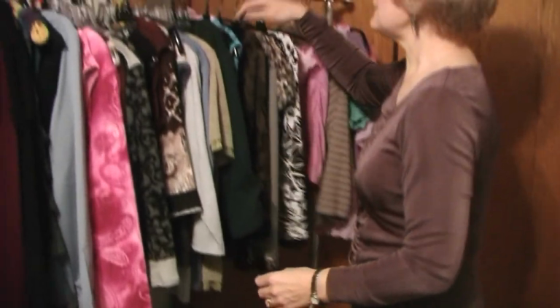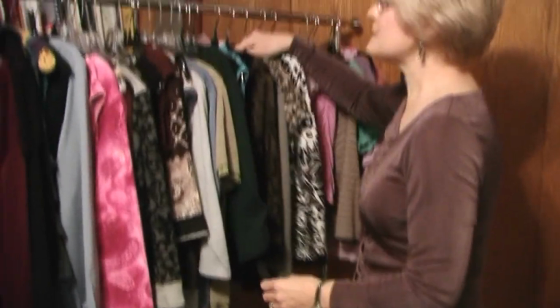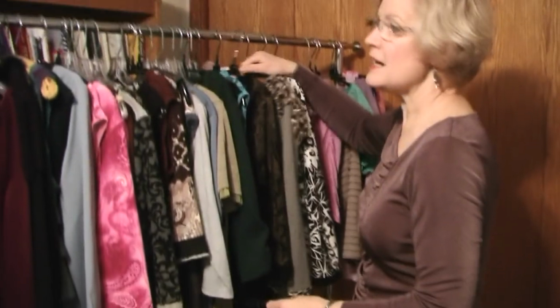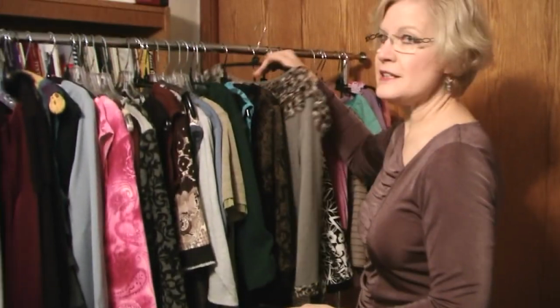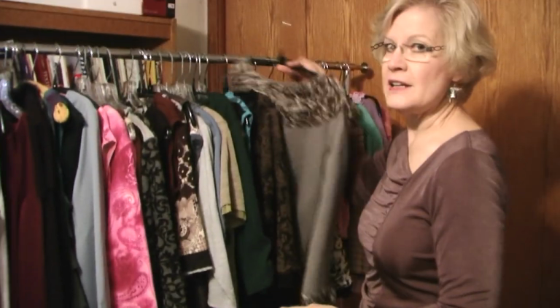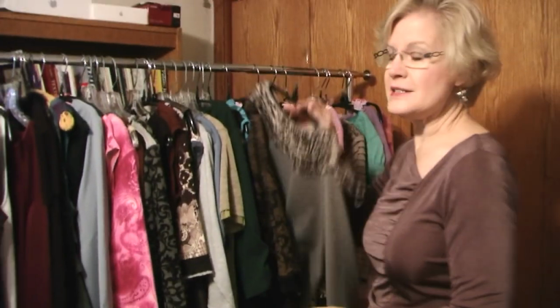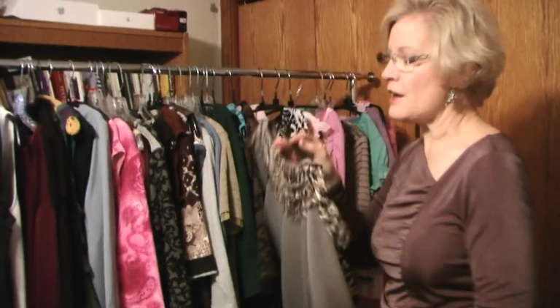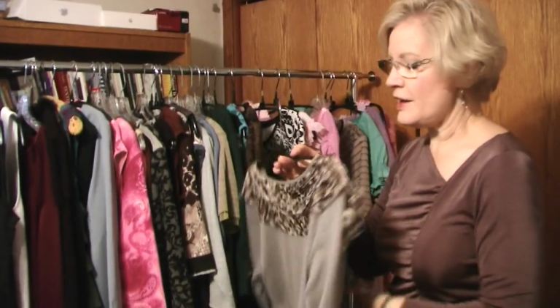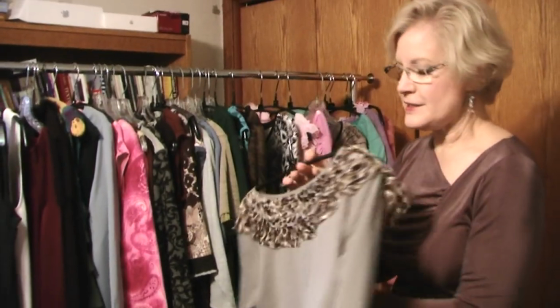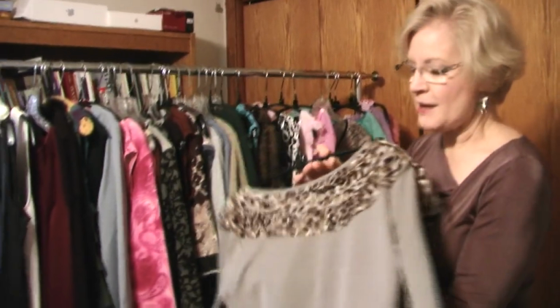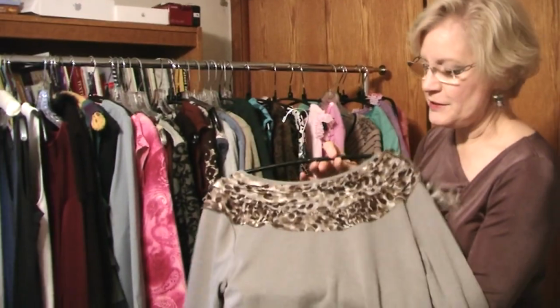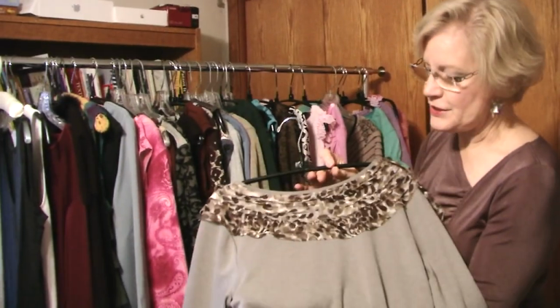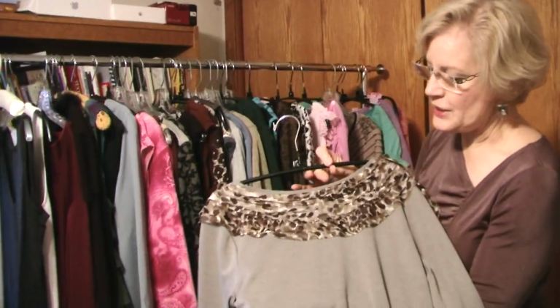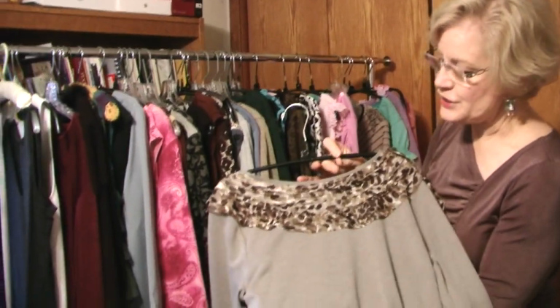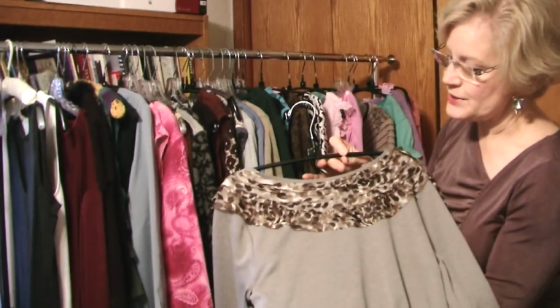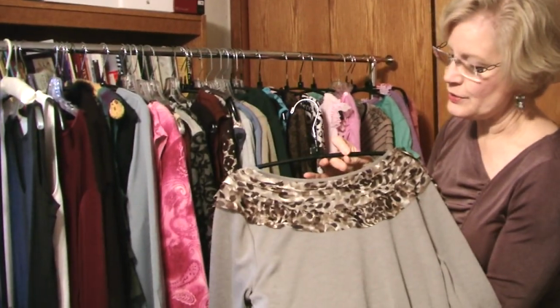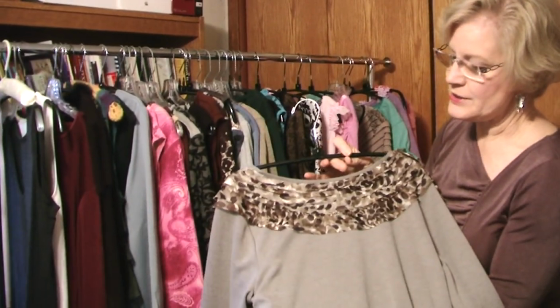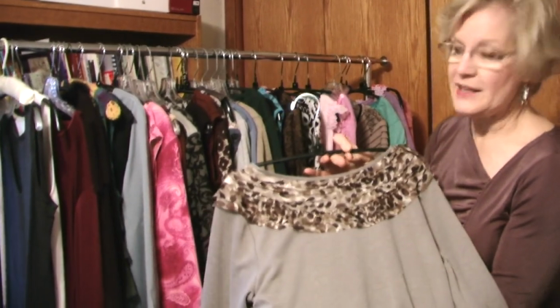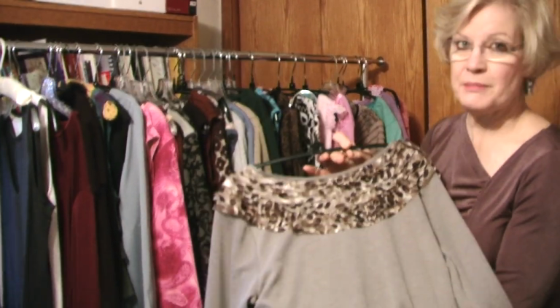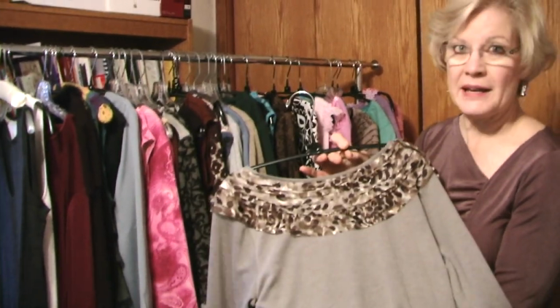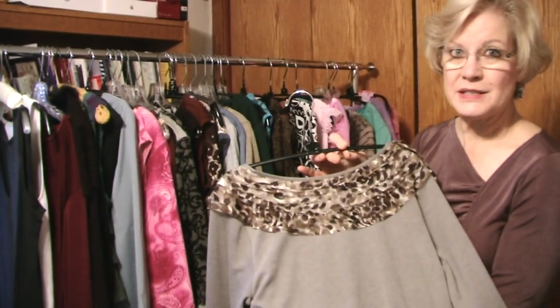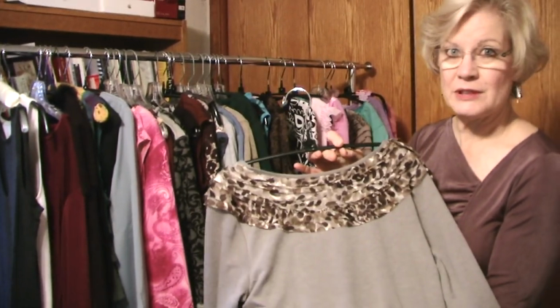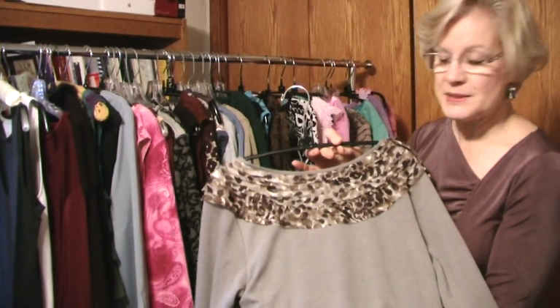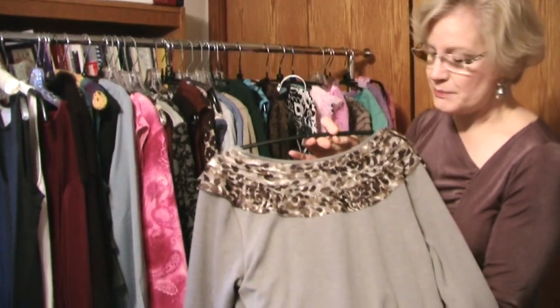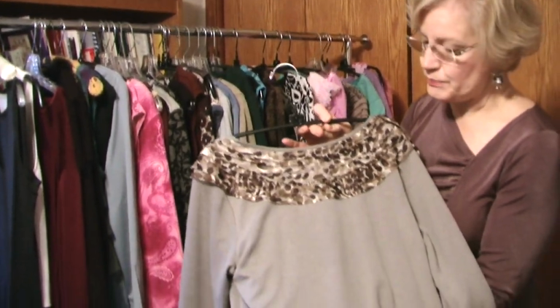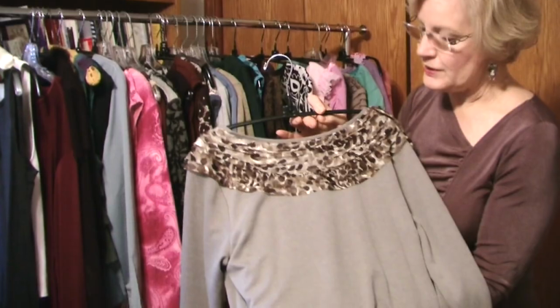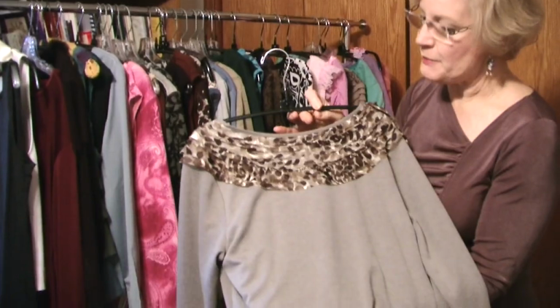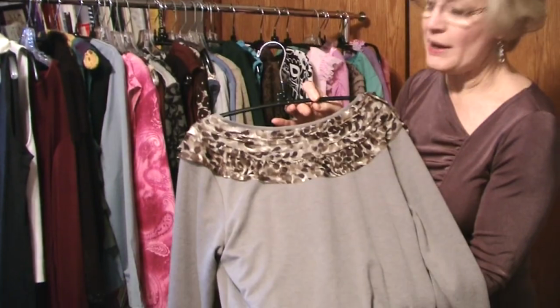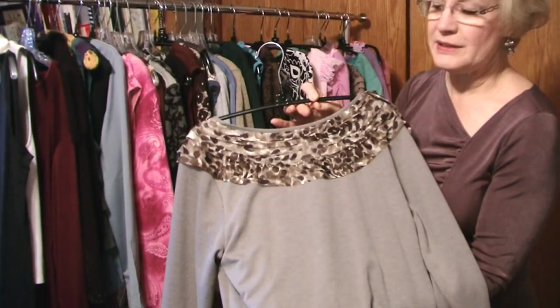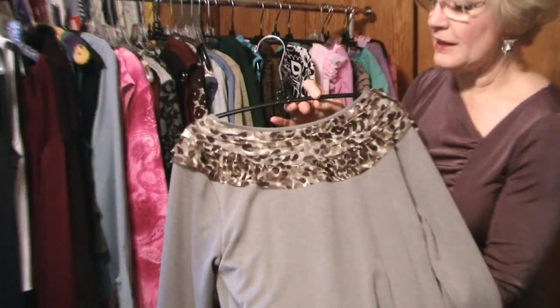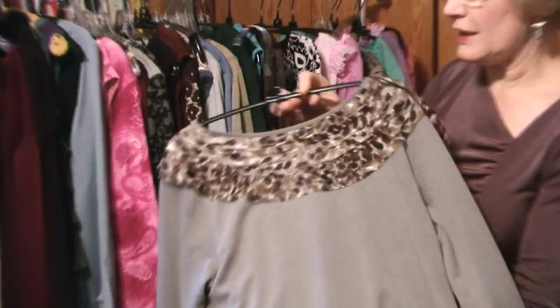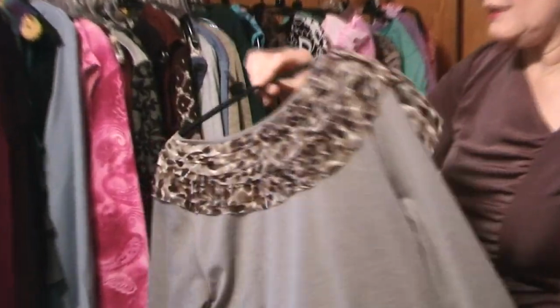Here's an idea that I saw on a top at the J. Jill store, taking bias strips and putting them around a neckline.